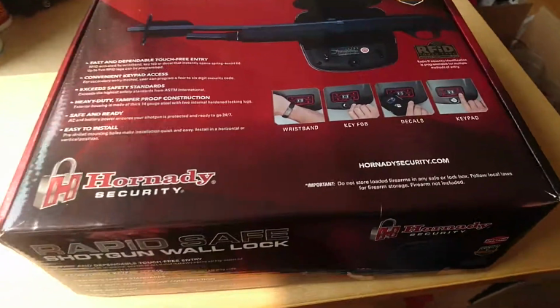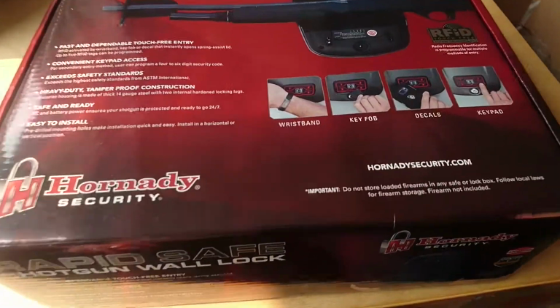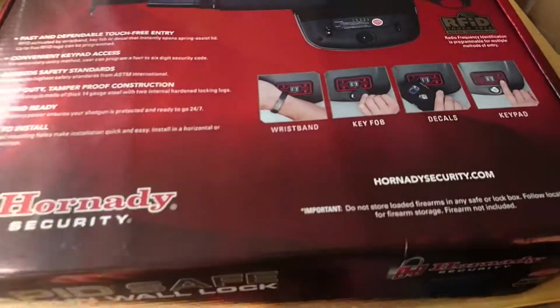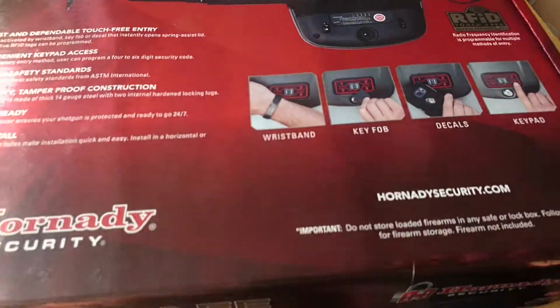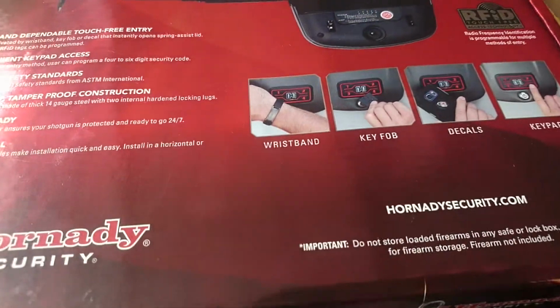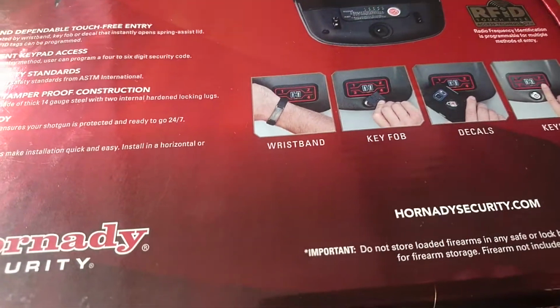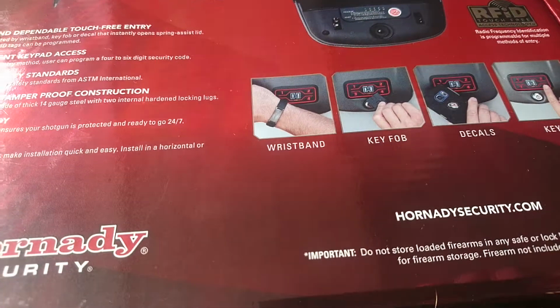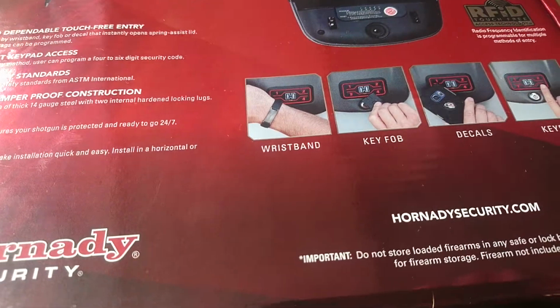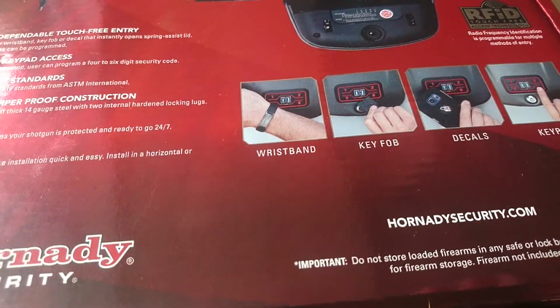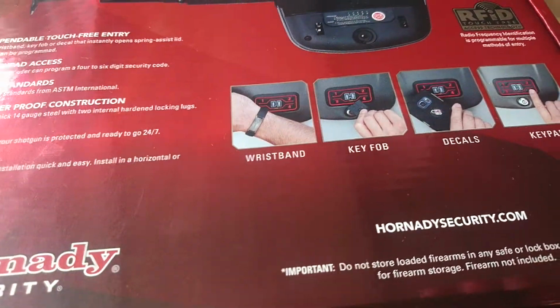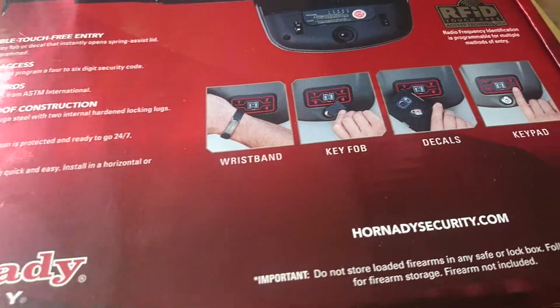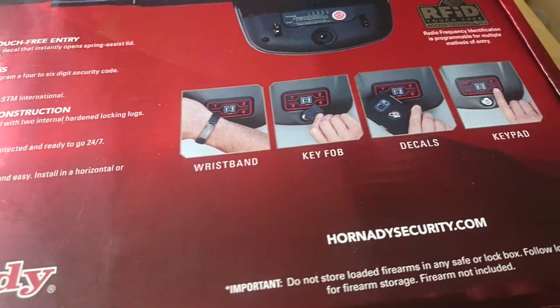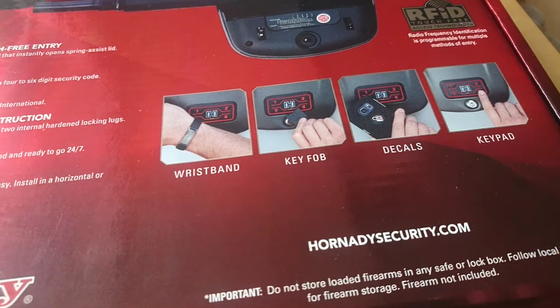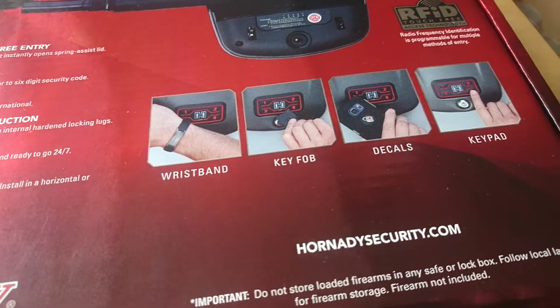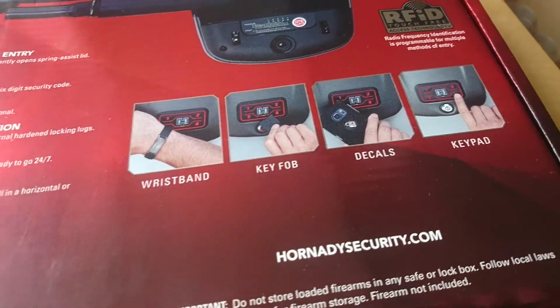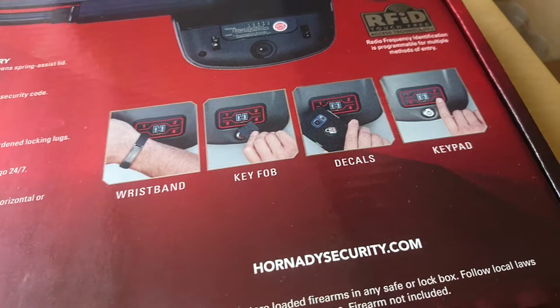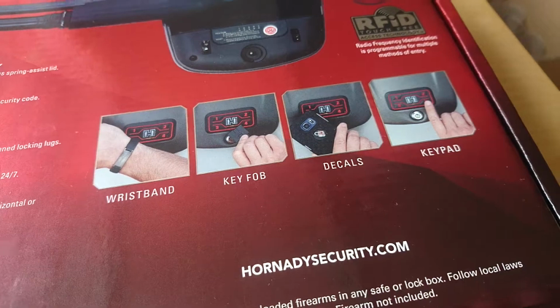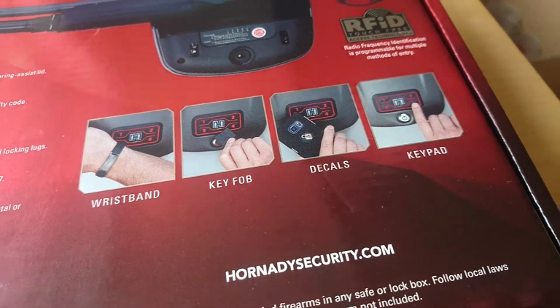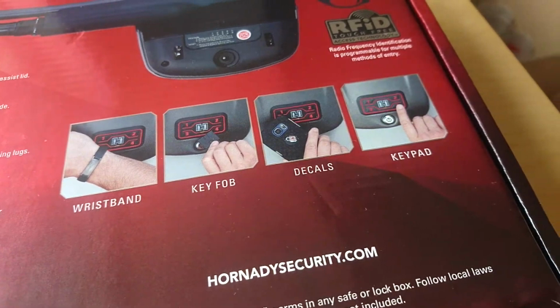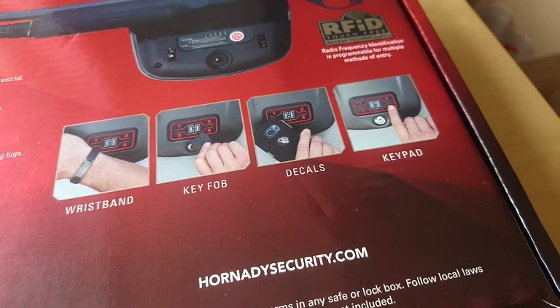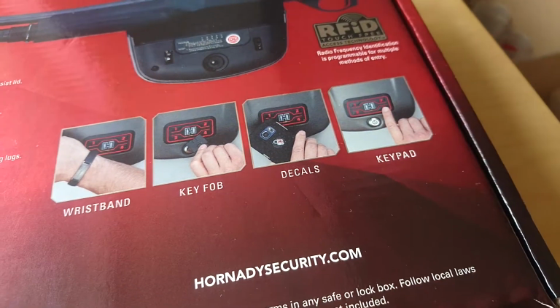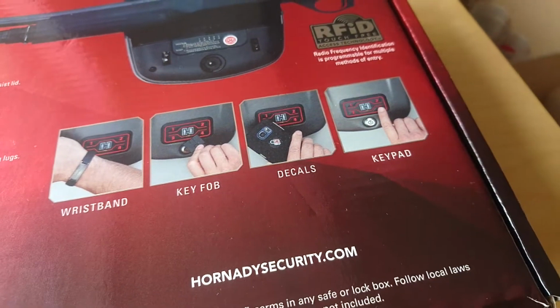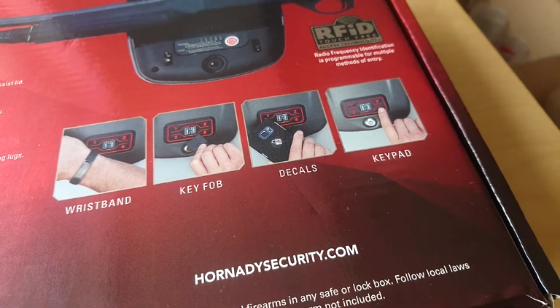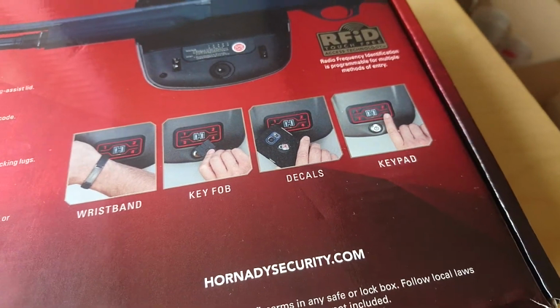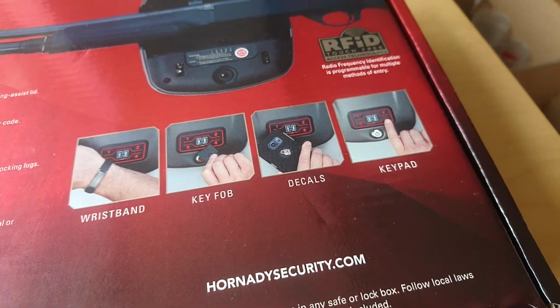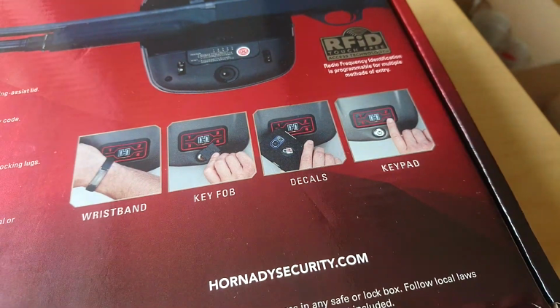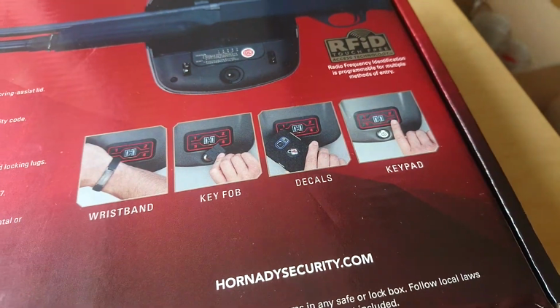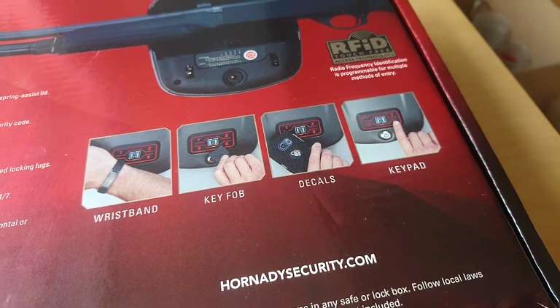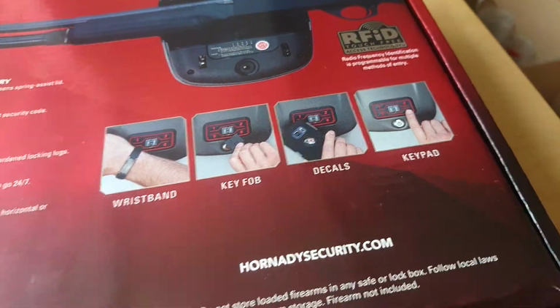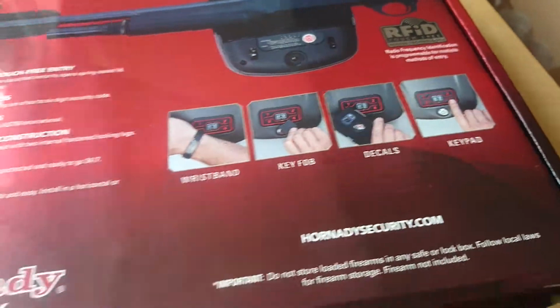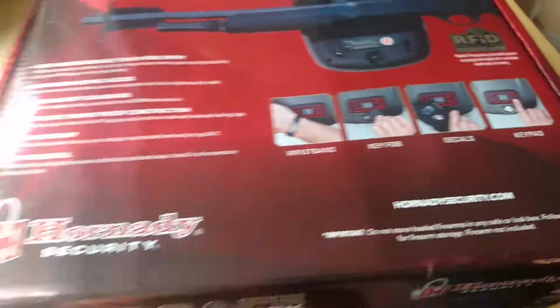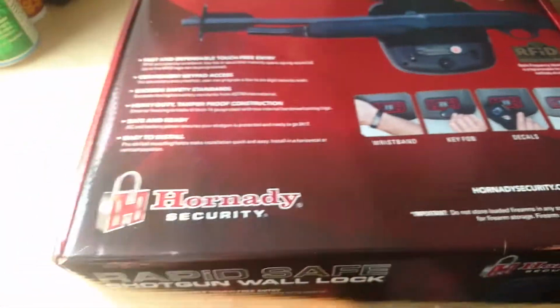It says it comes with a wristband, key fob, decals, and a keypad.